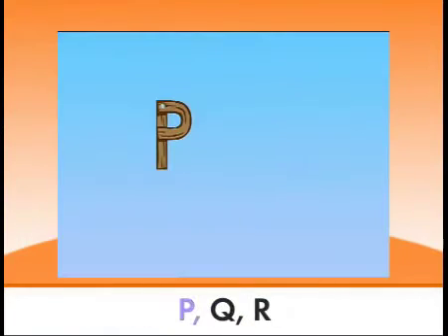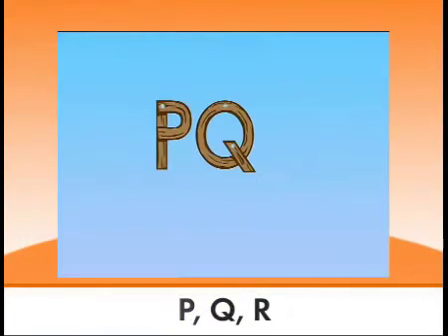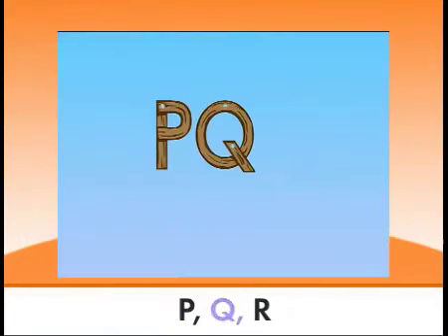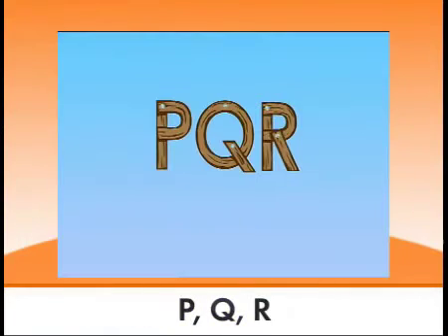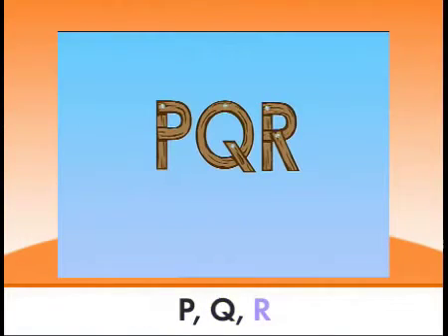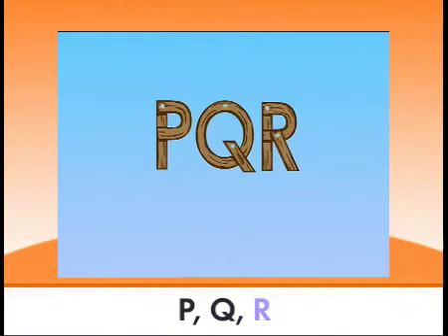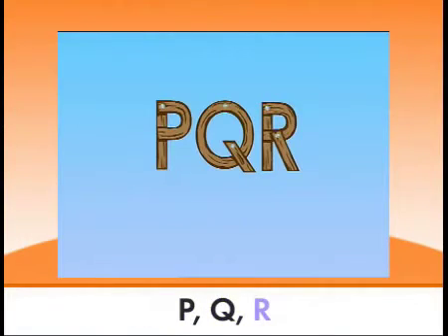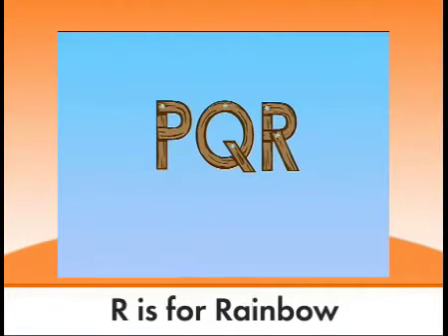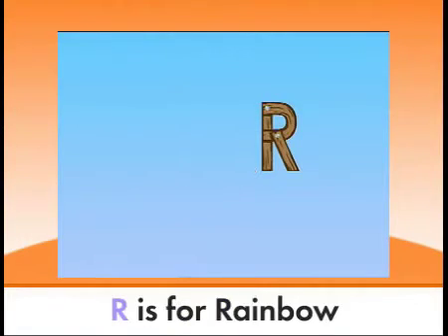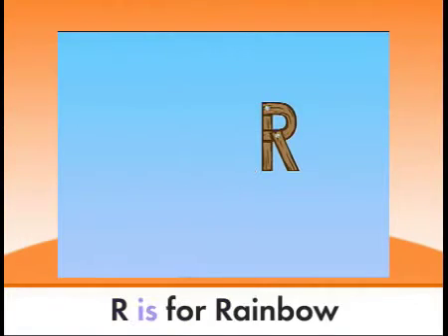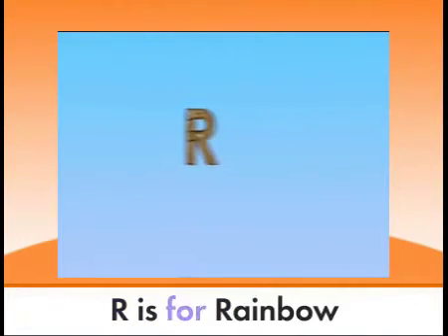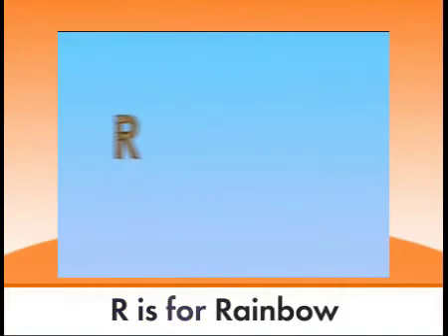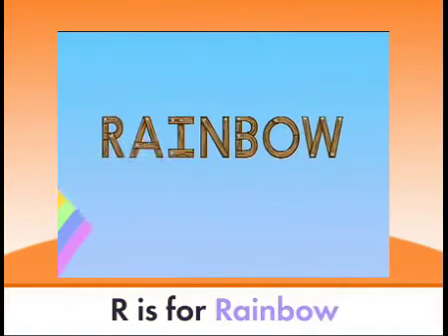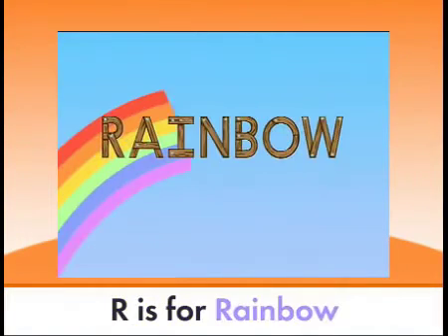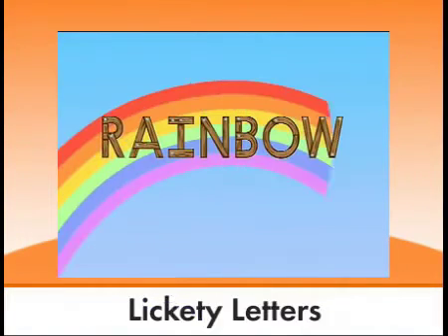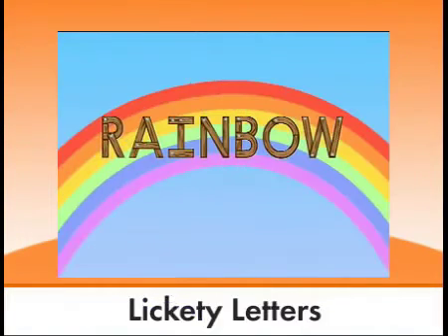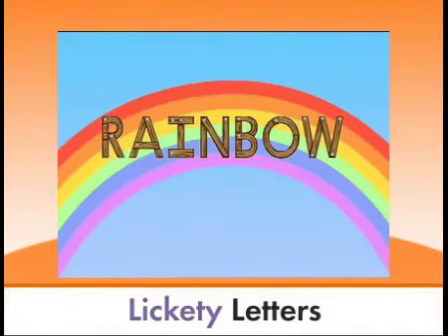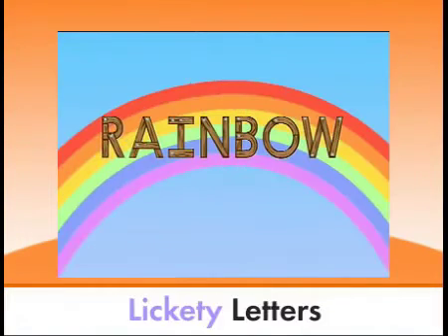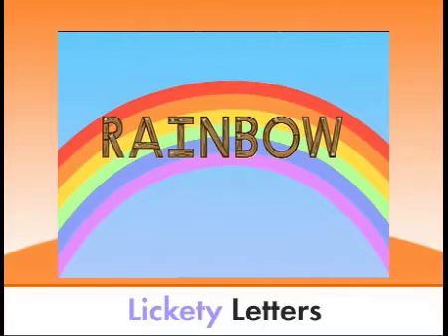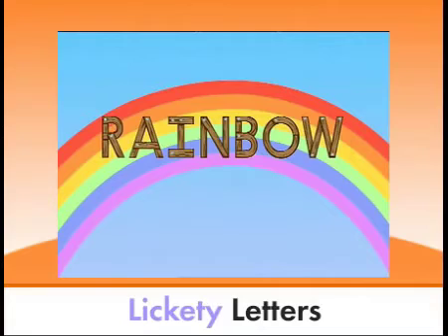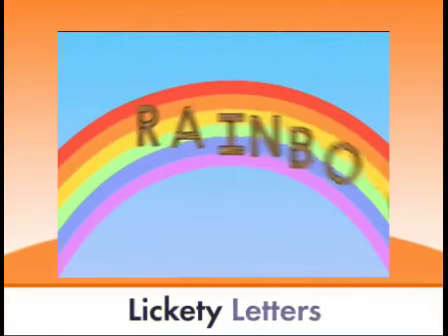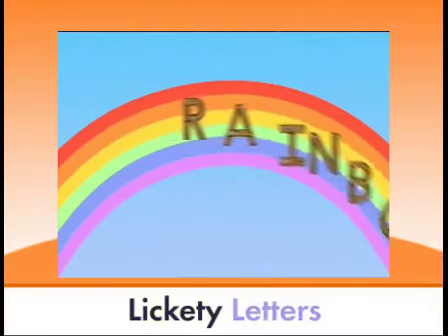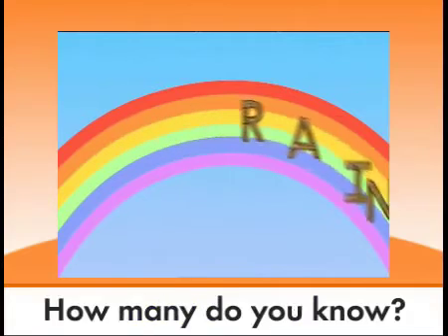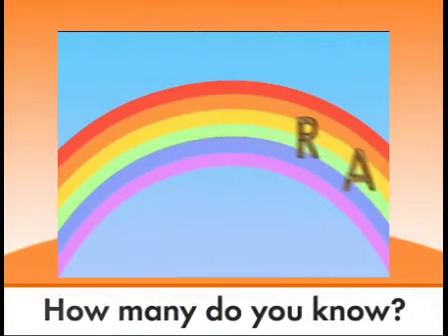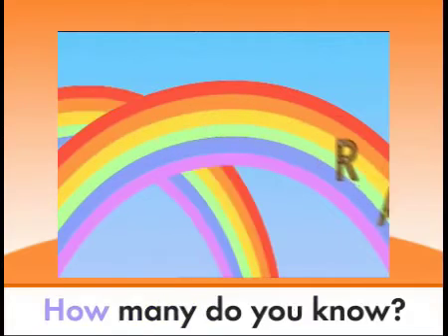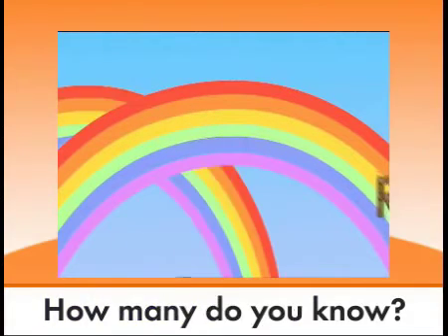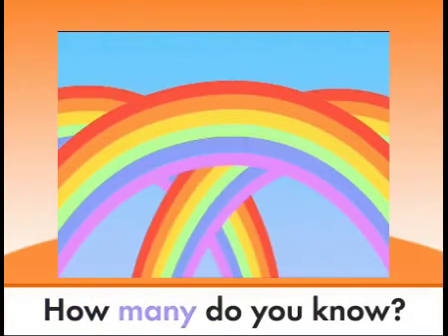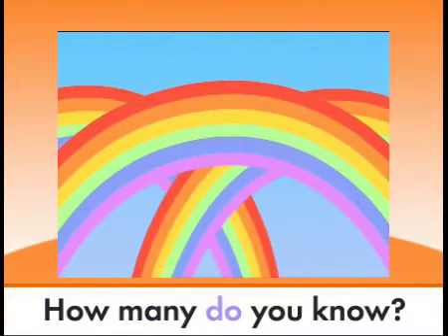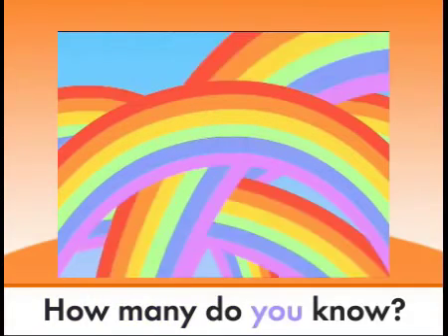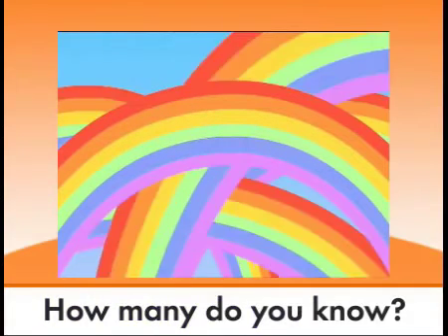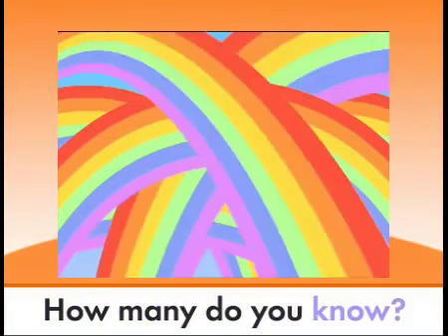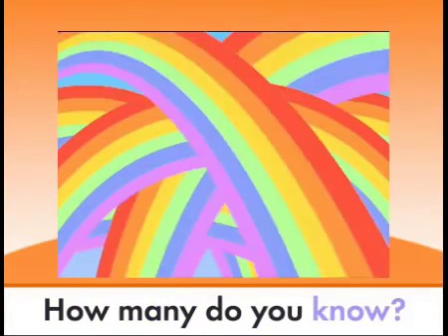P, Q, R is for rainbow. Lickety letters, how many do you know?